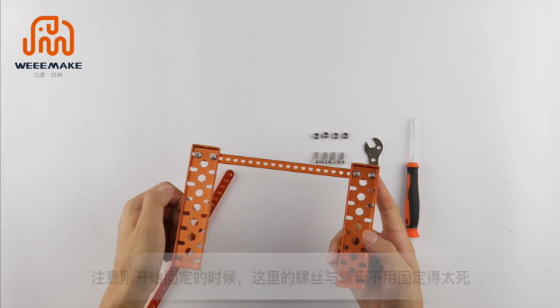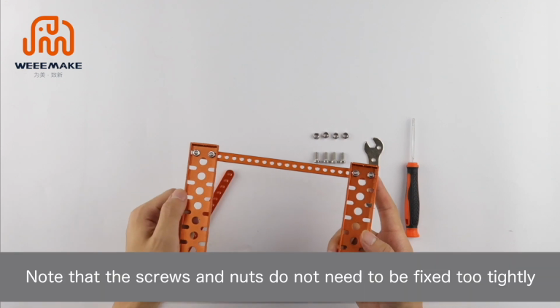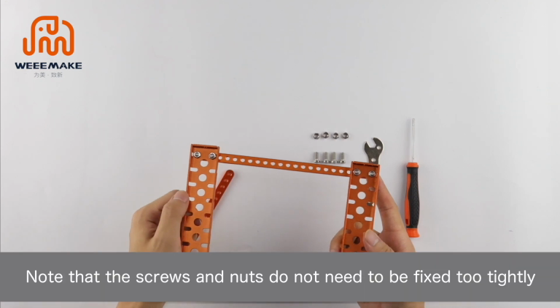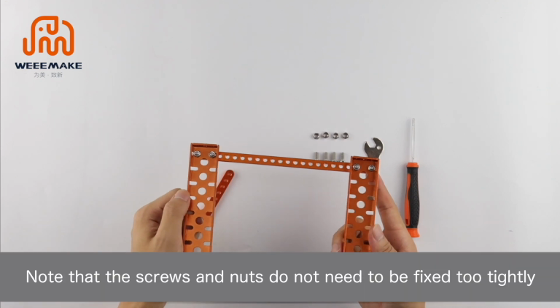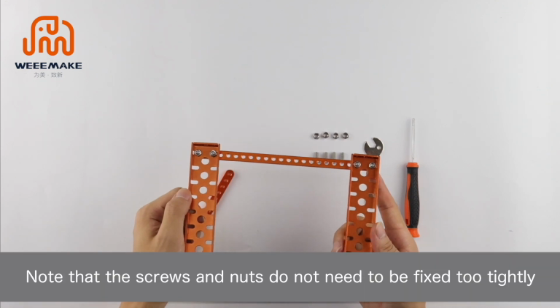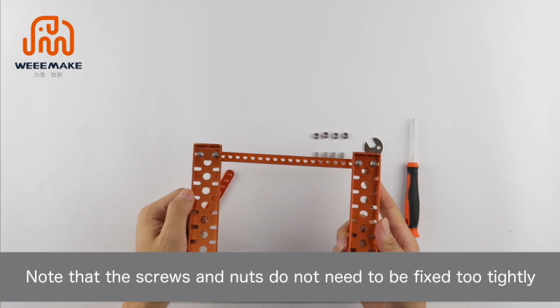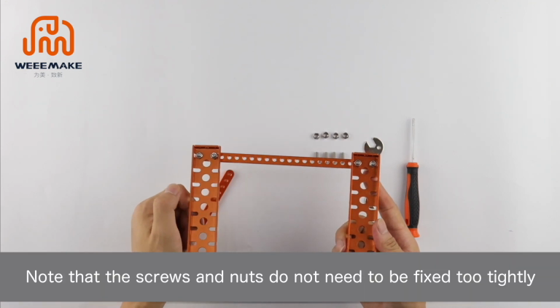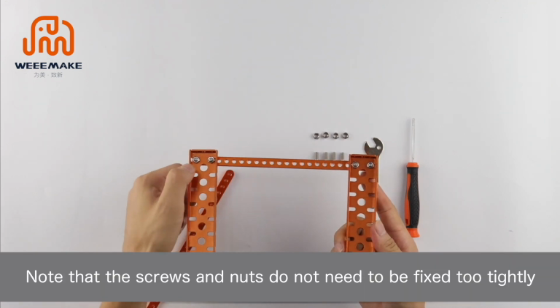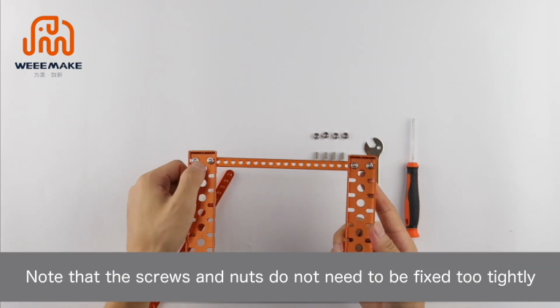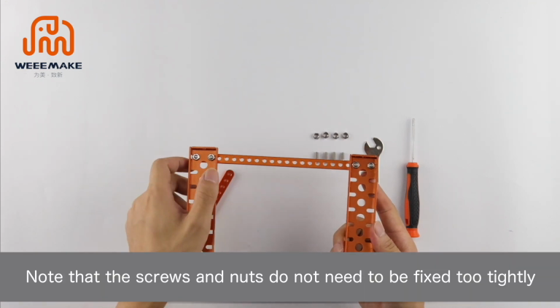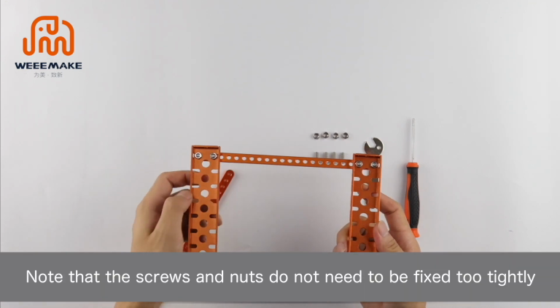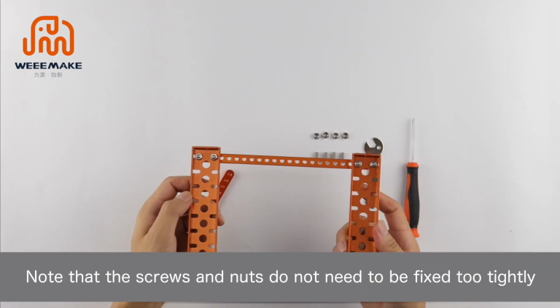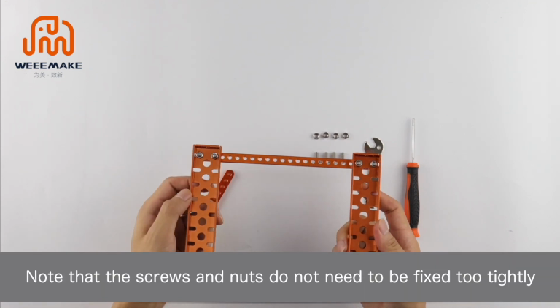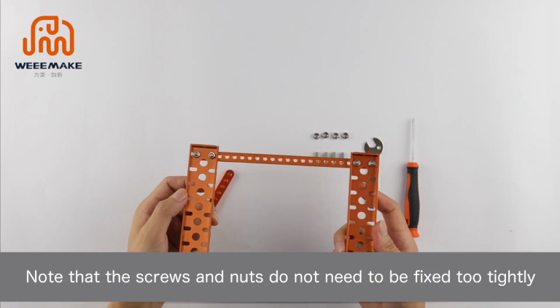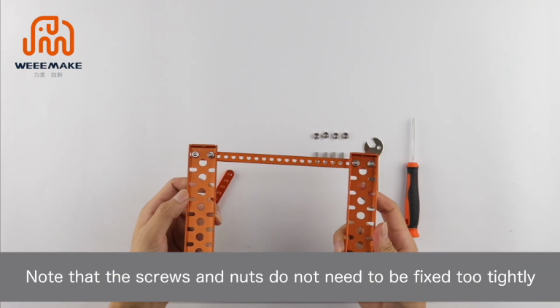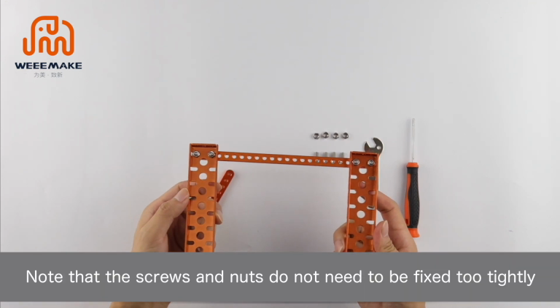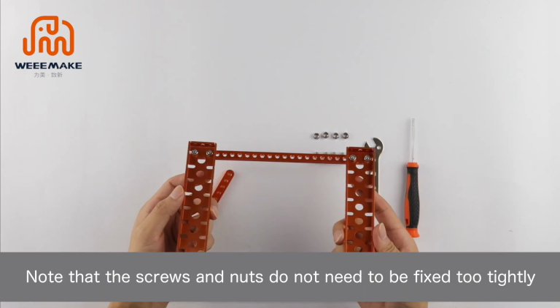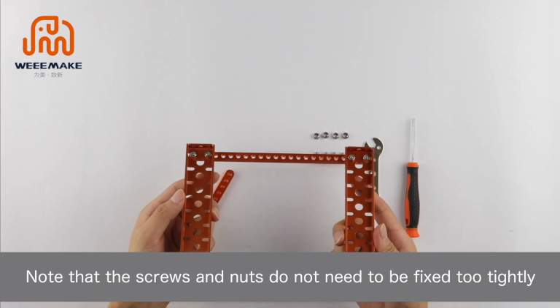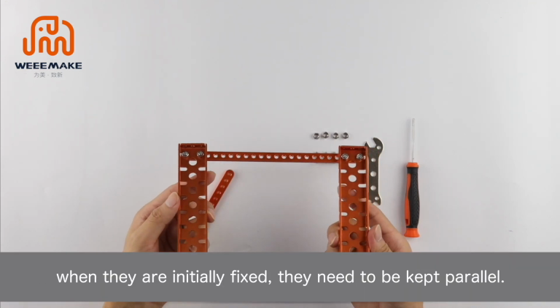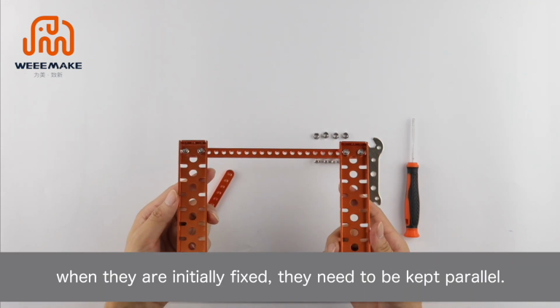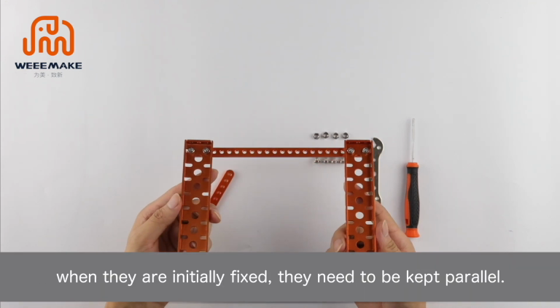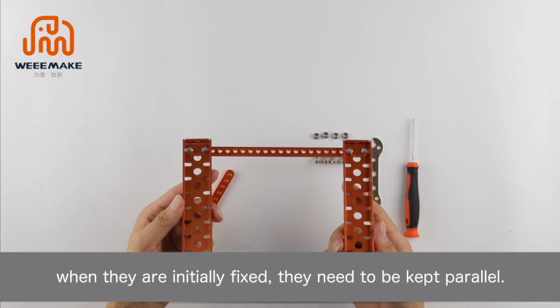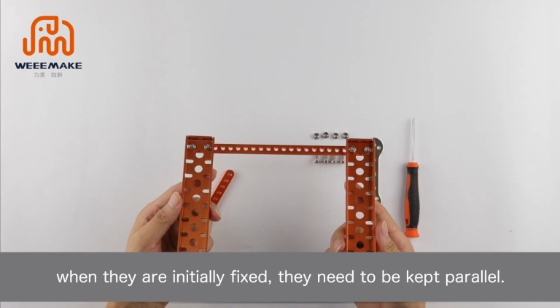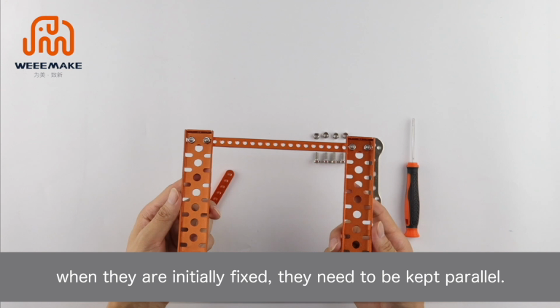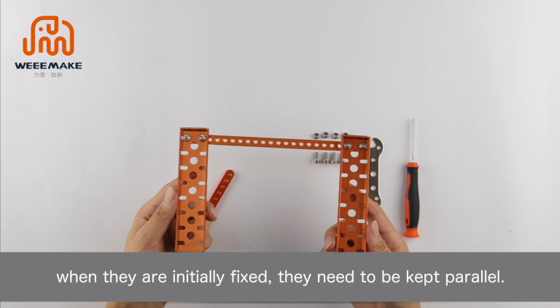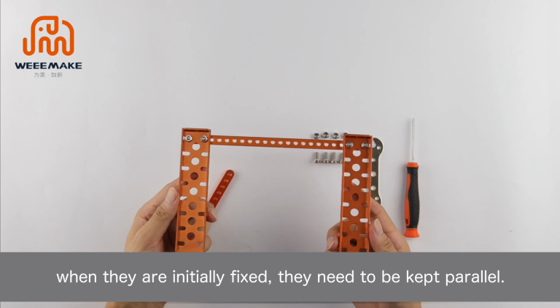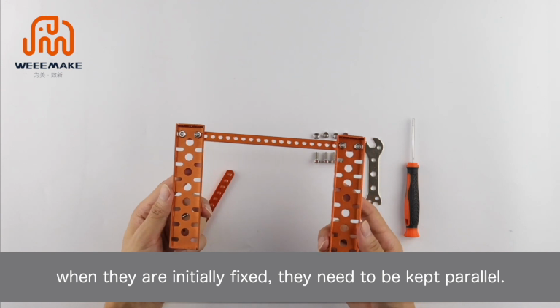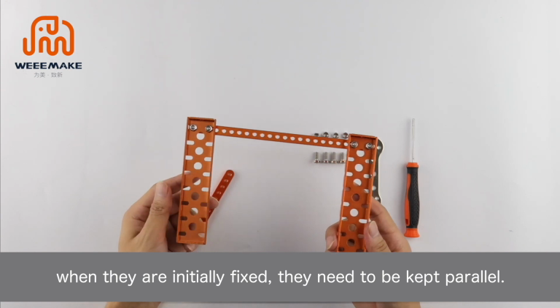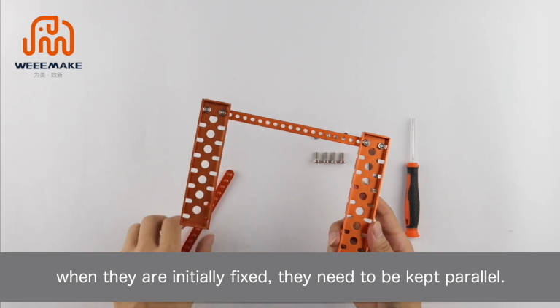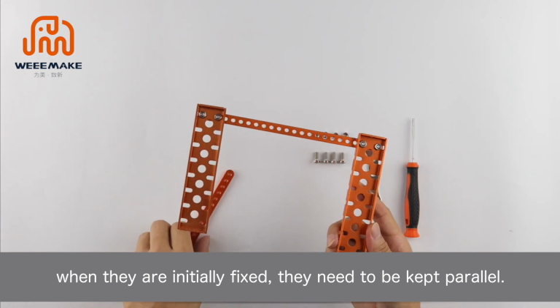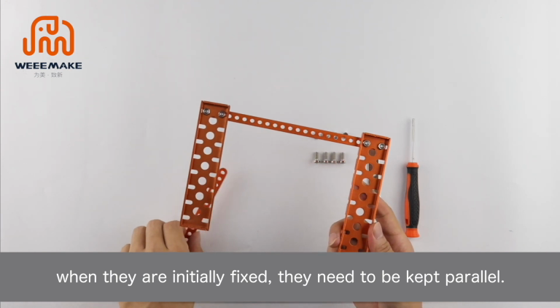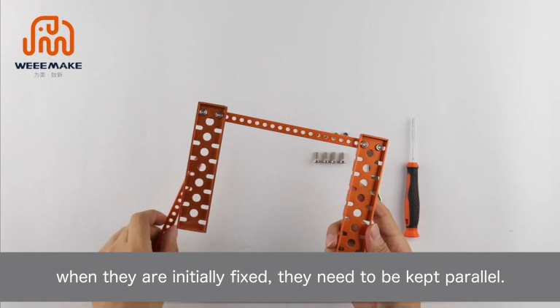Note that the screws and nuts do not need to be fixed too tightly when they are initially fixed — they need to be kept parallel.